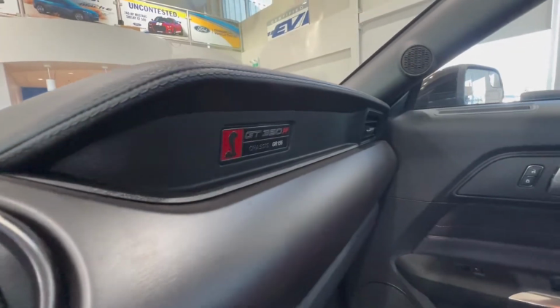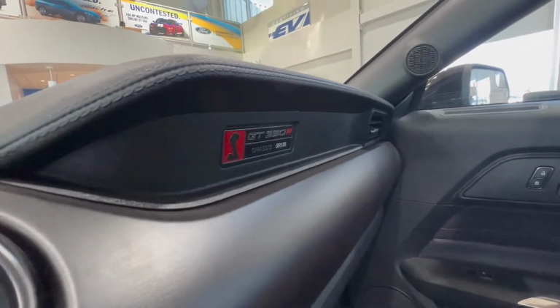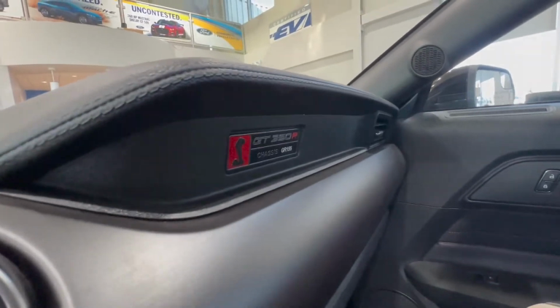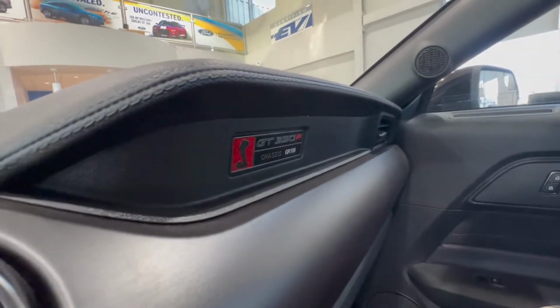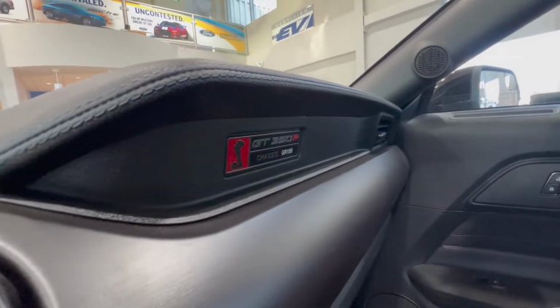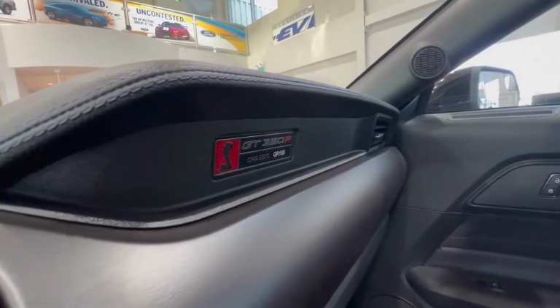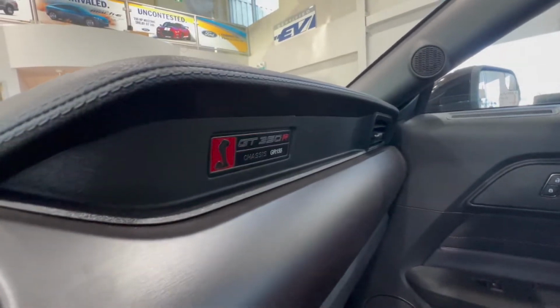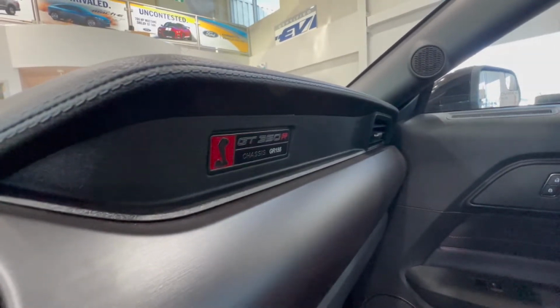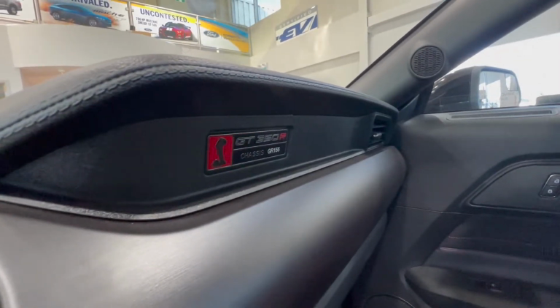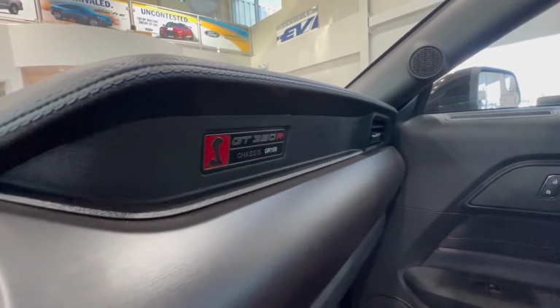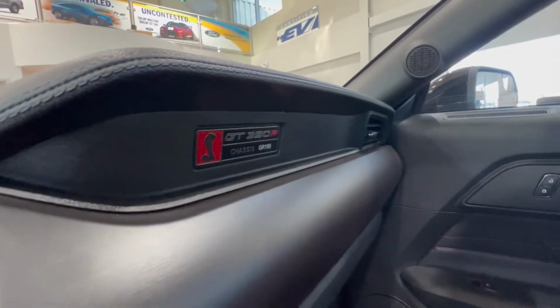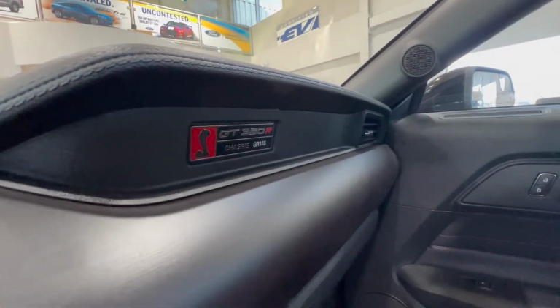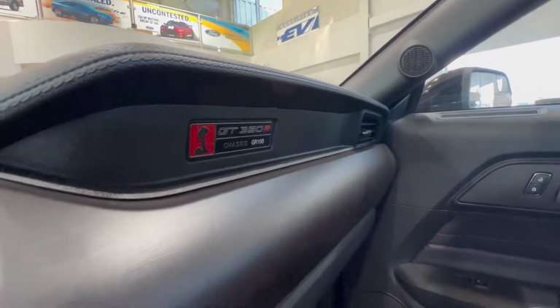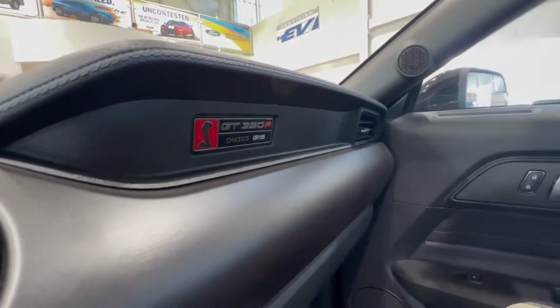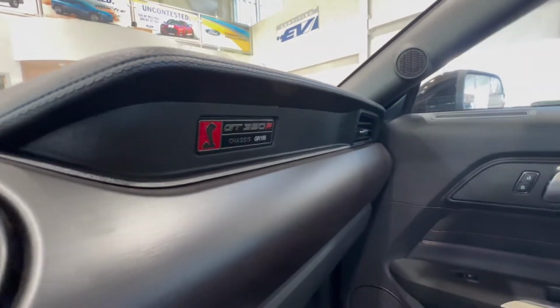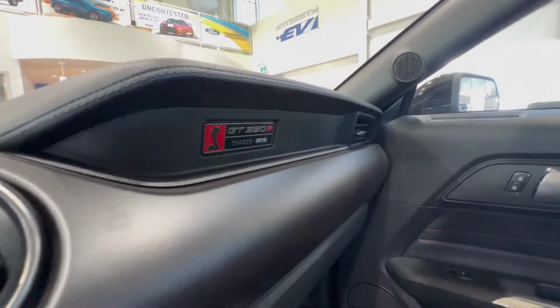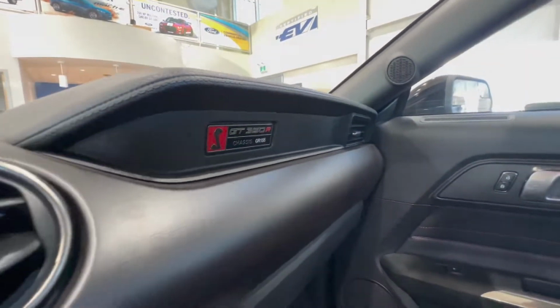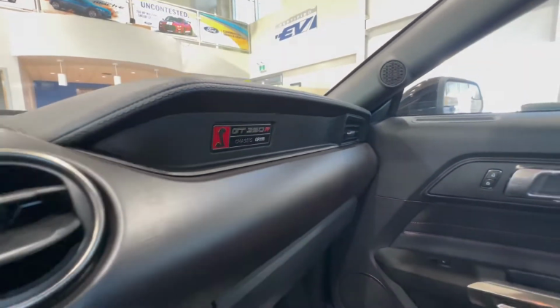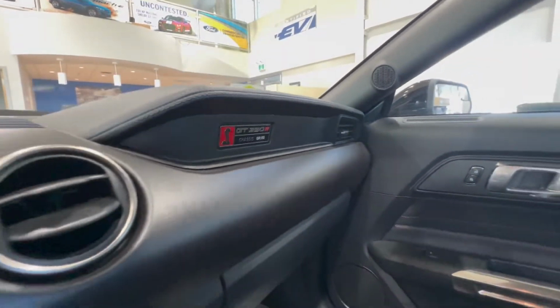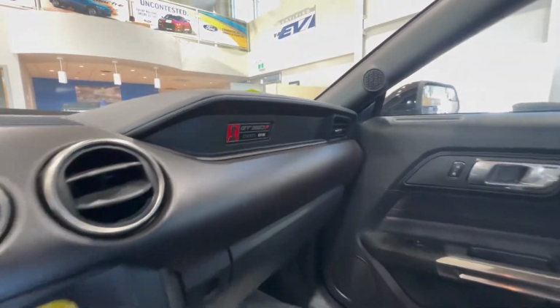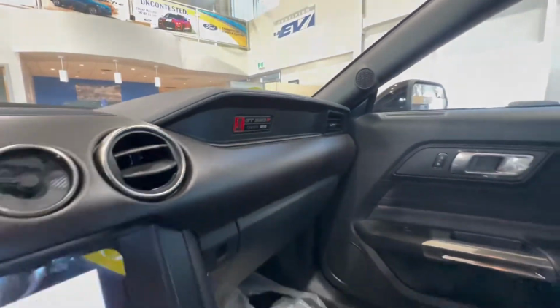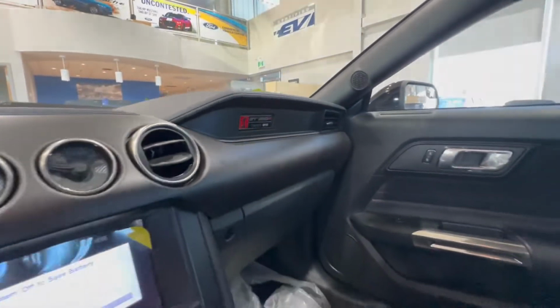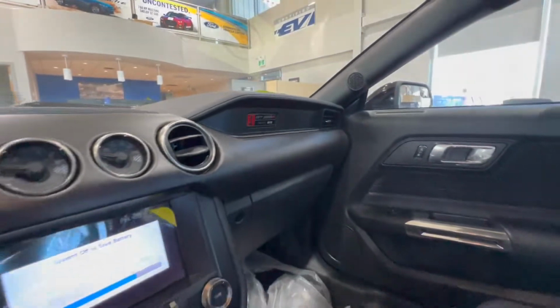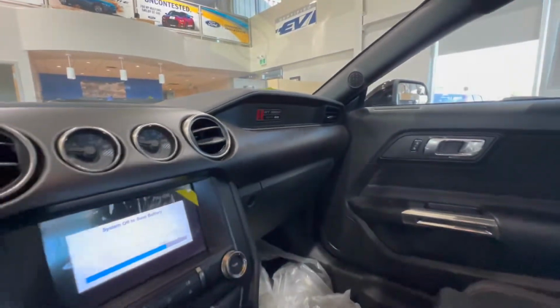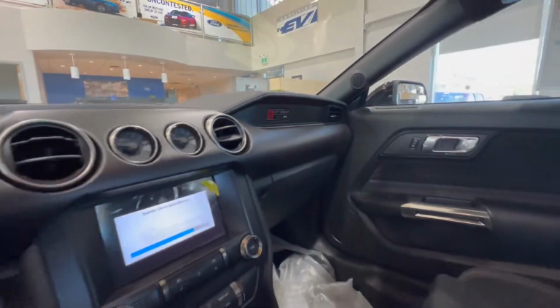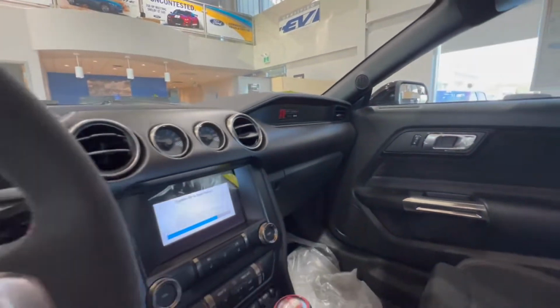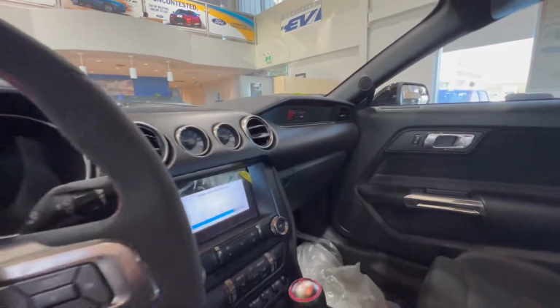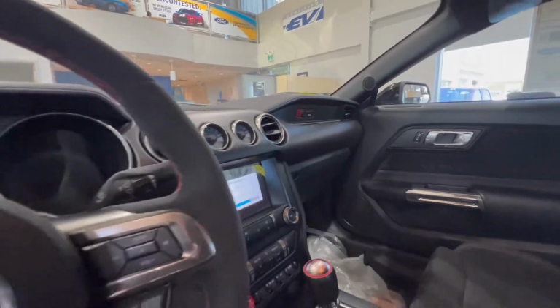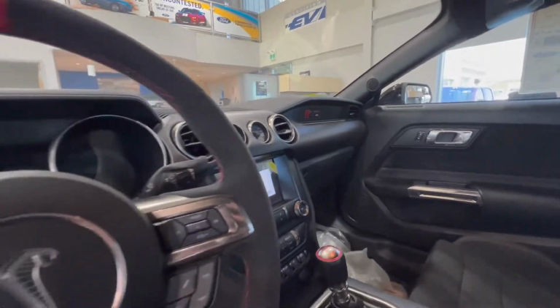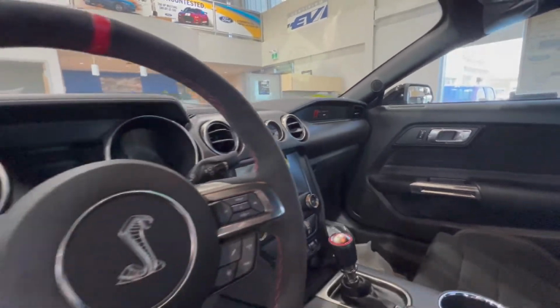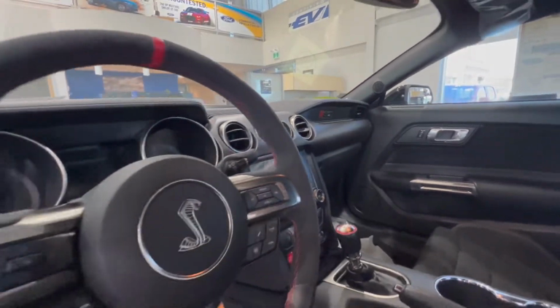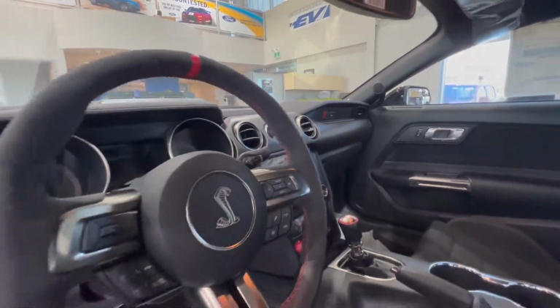Each chassis was also individually numbered — this is number 155 for the 2016 model year.